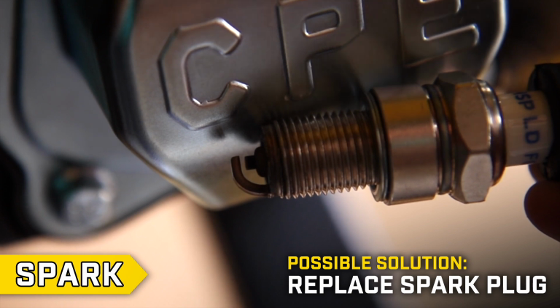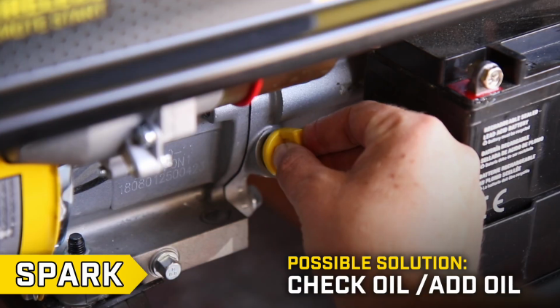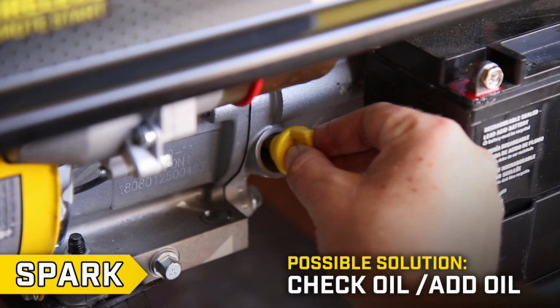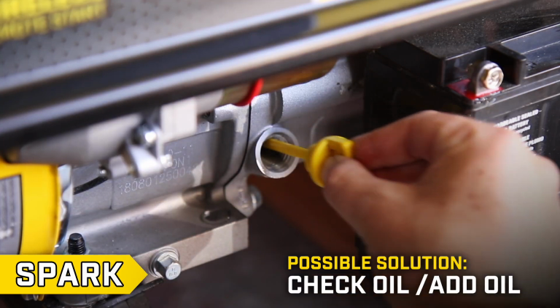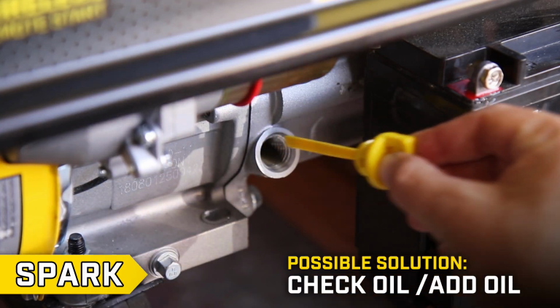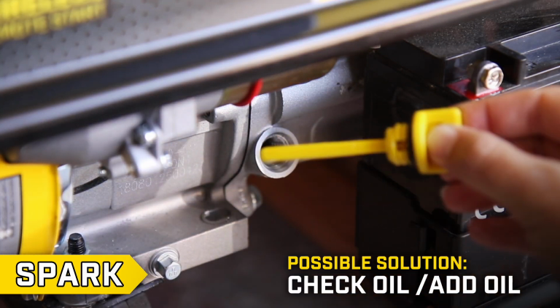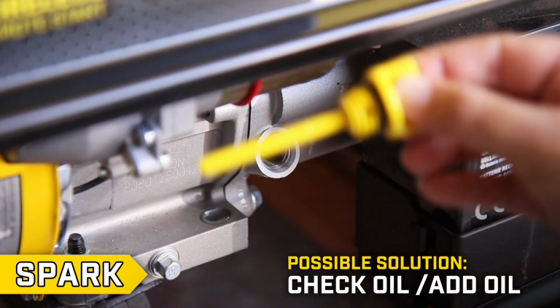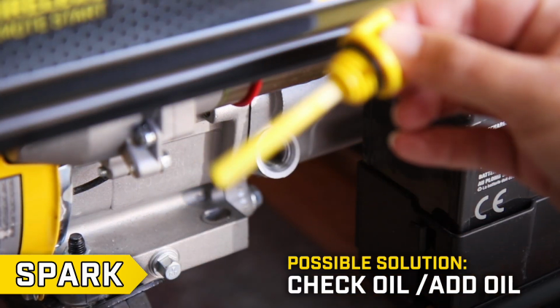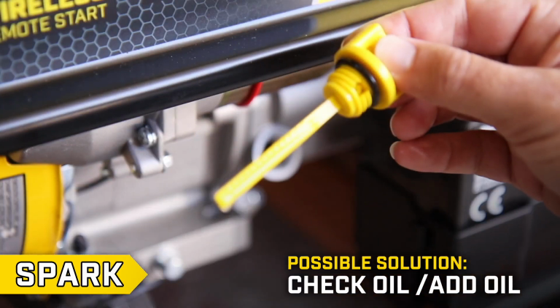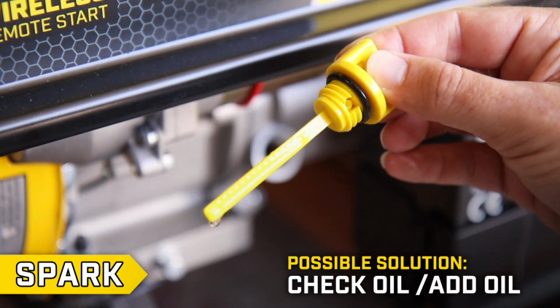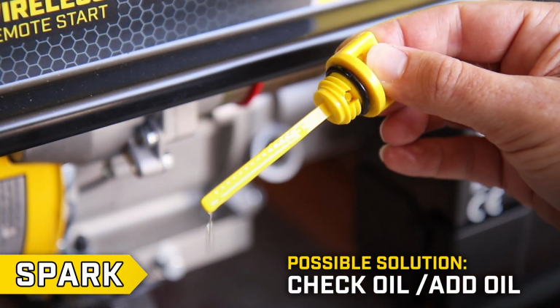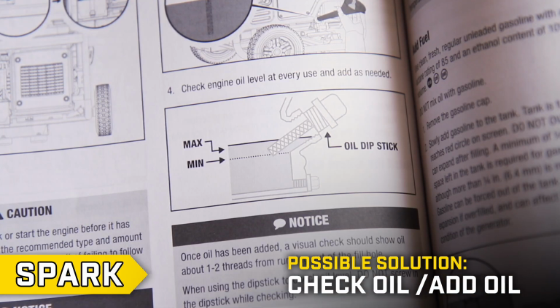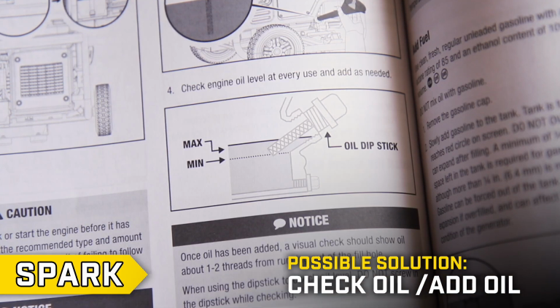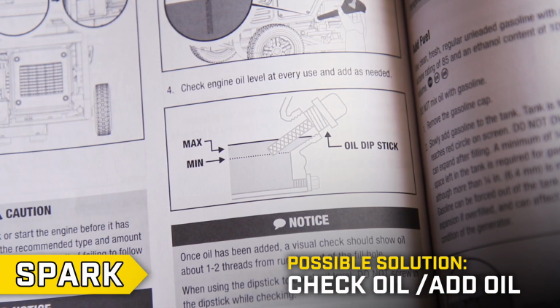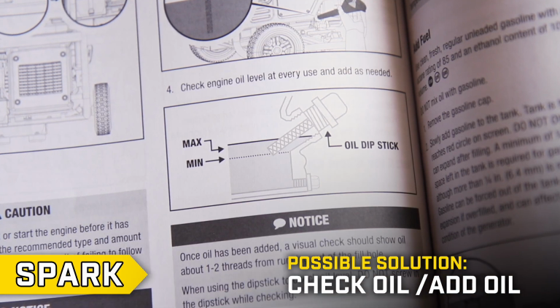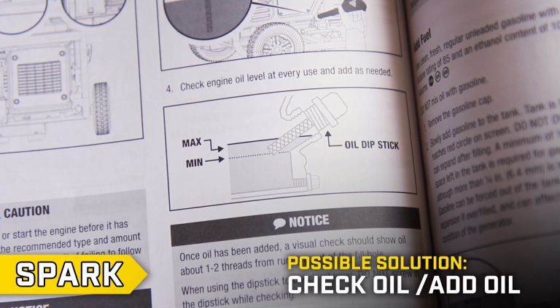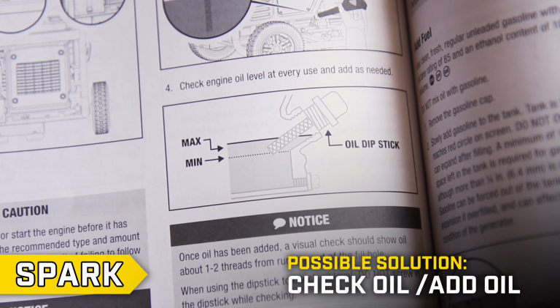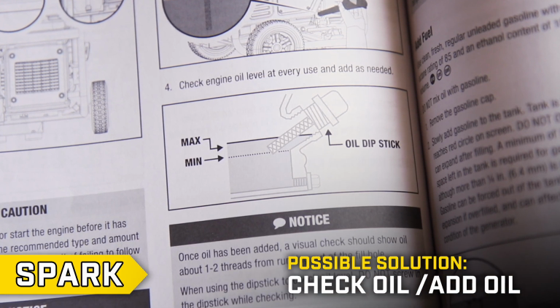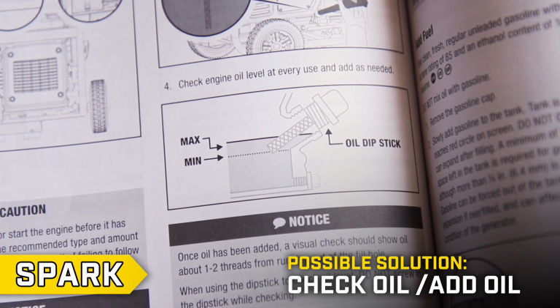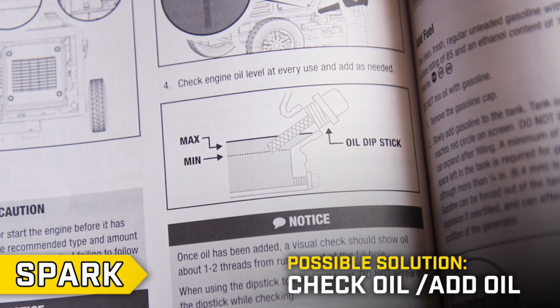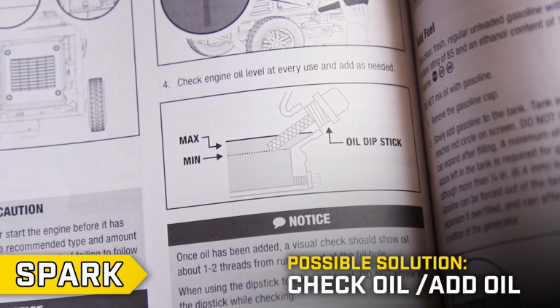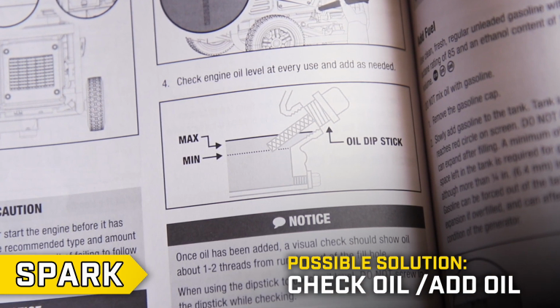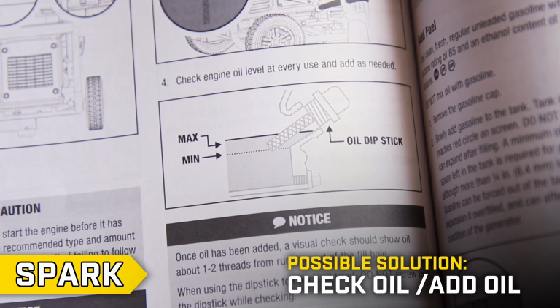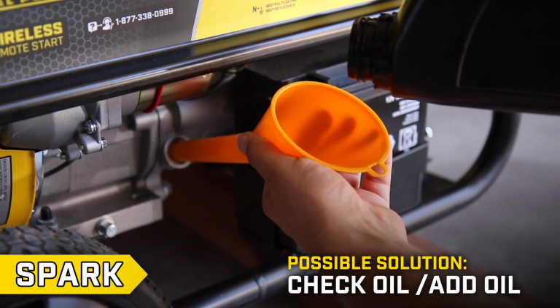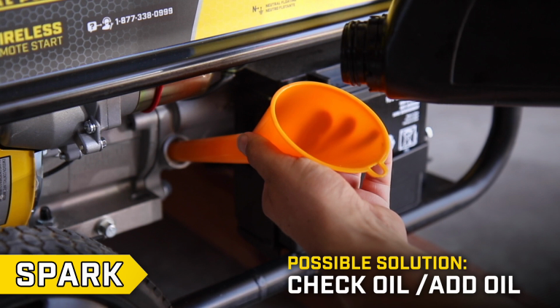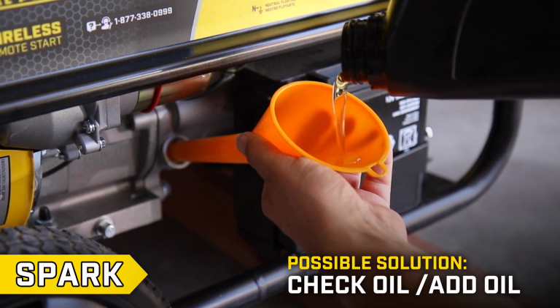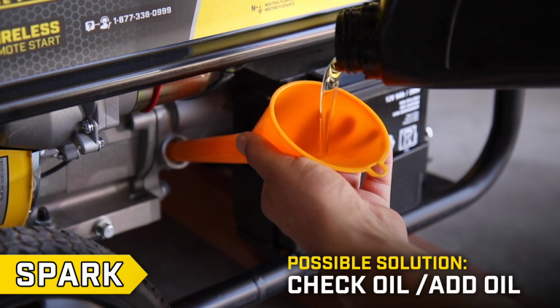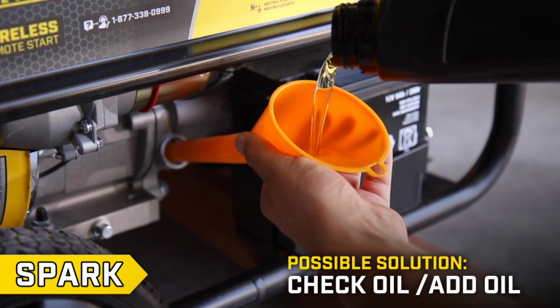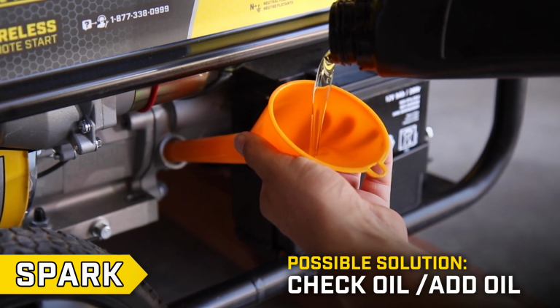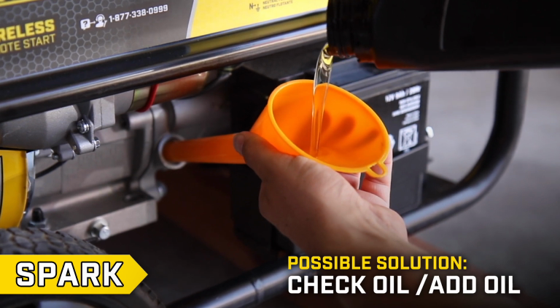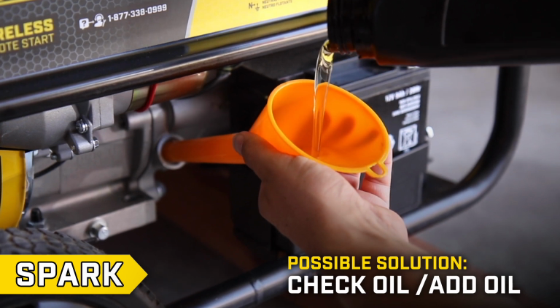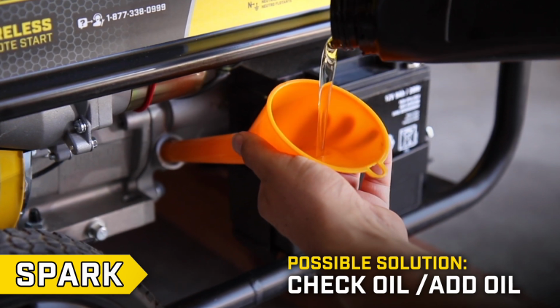Also, check your oil level. Low oil can cause a weak spark and your engine will not start without the correct amount of oil.